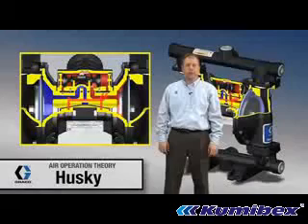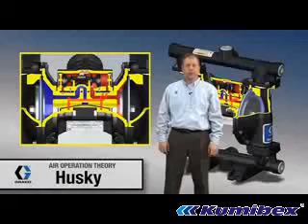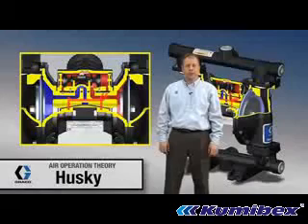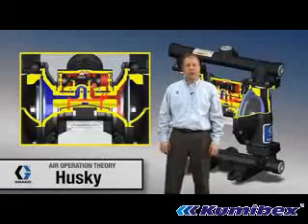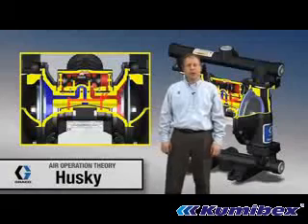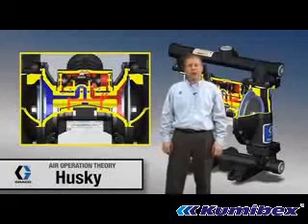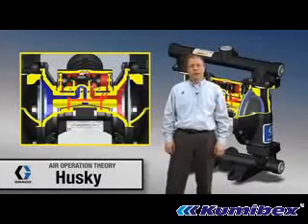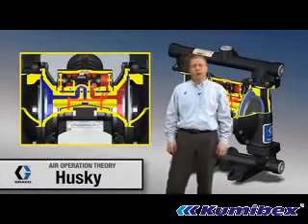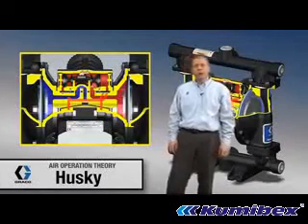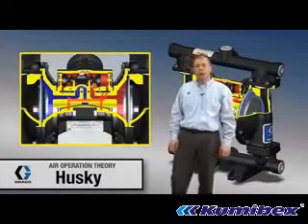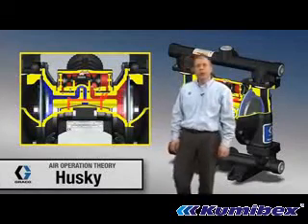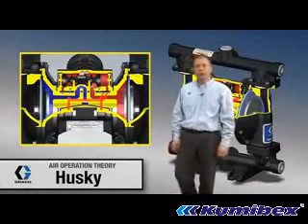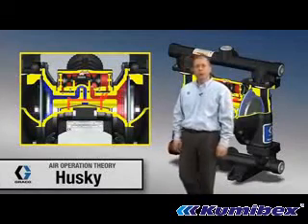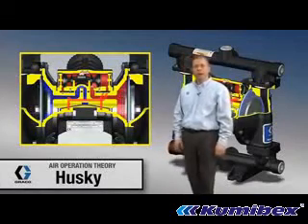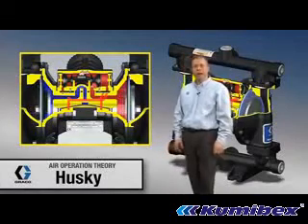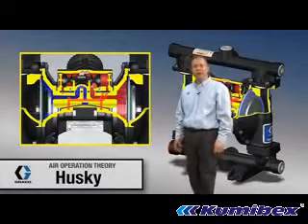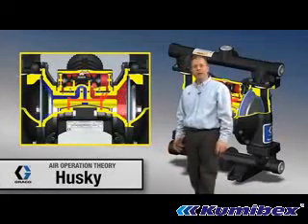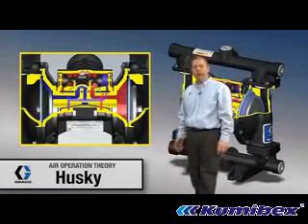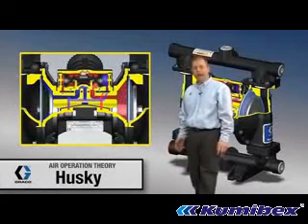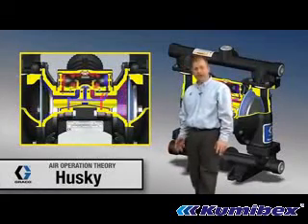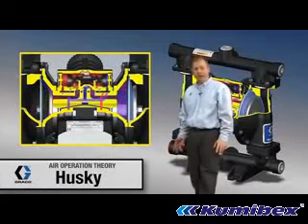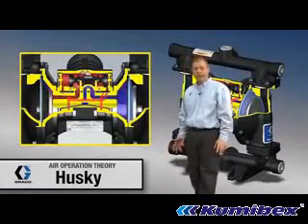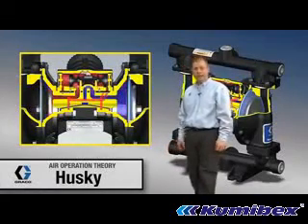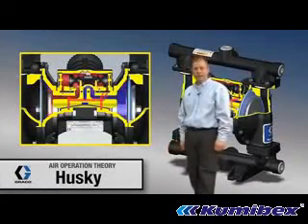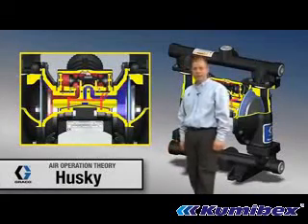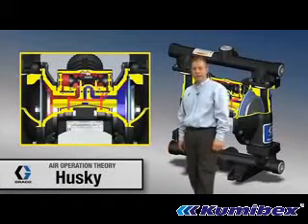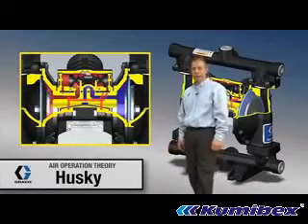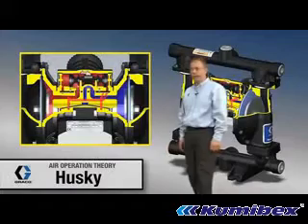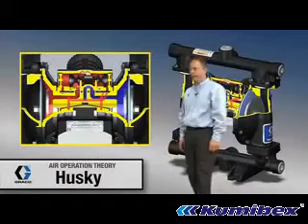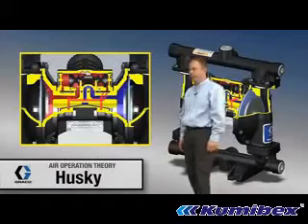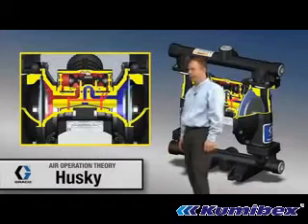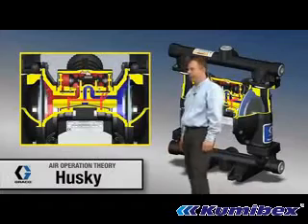Now we're going to talk a little bit more about the air valve and the air logic through the Husky 1050 pump.